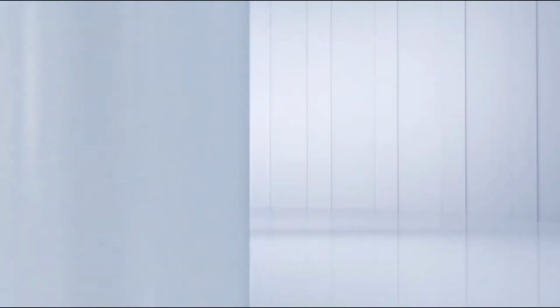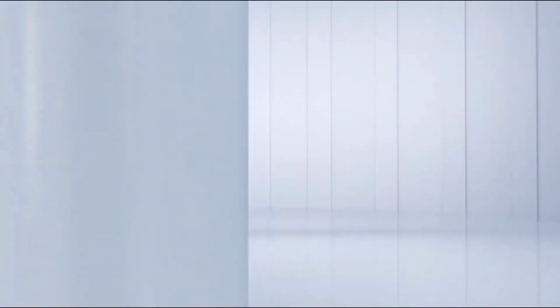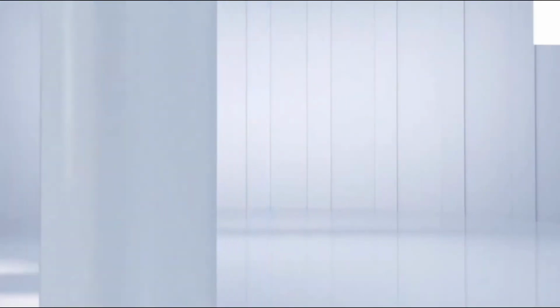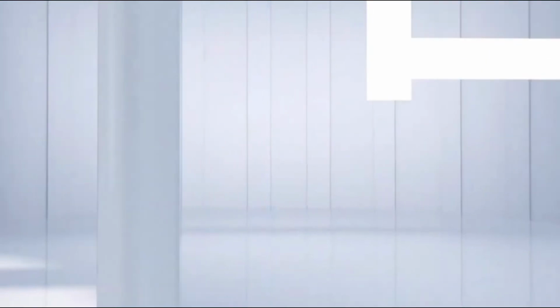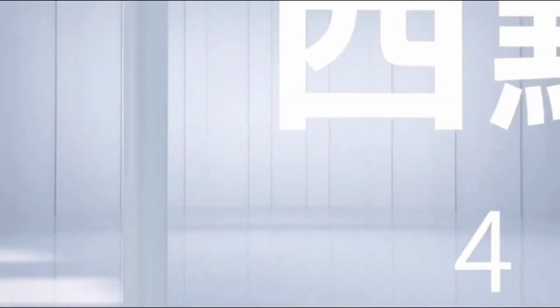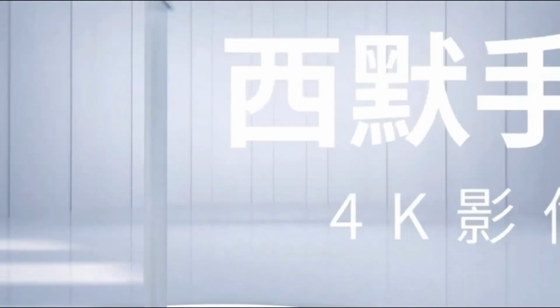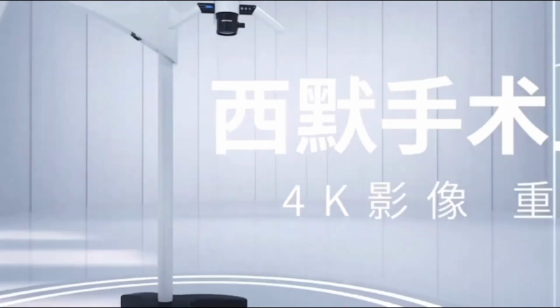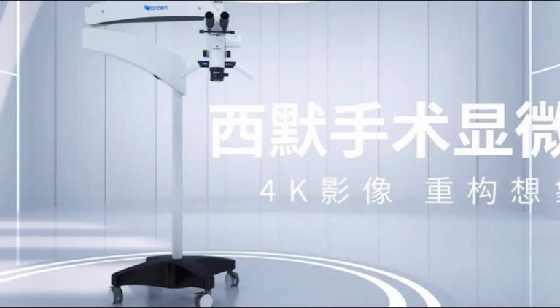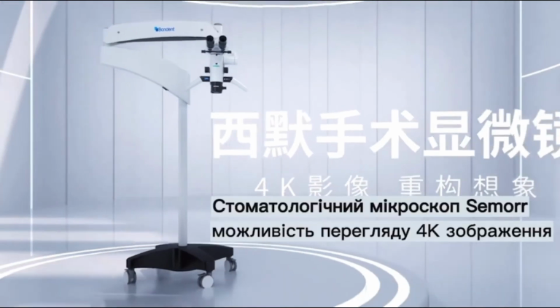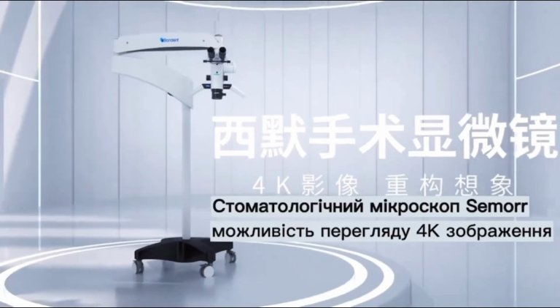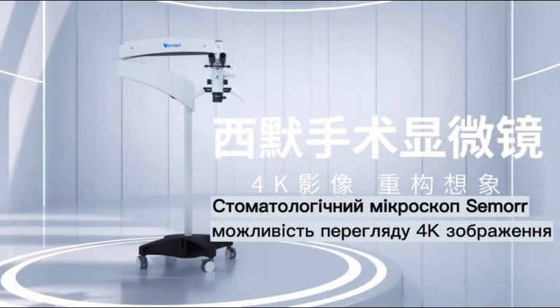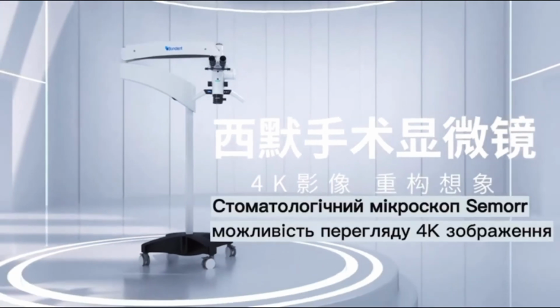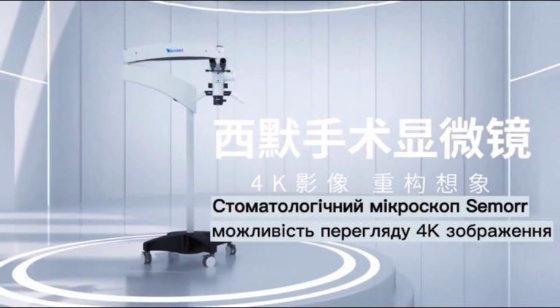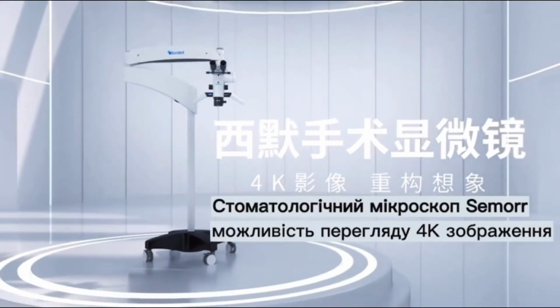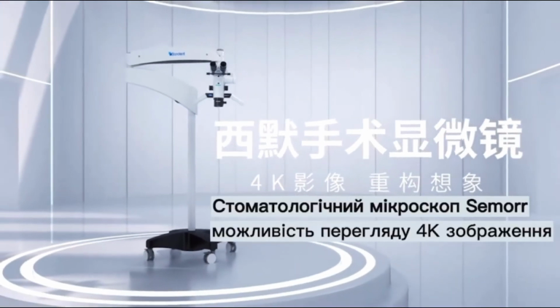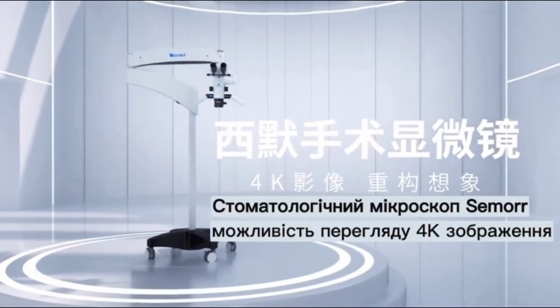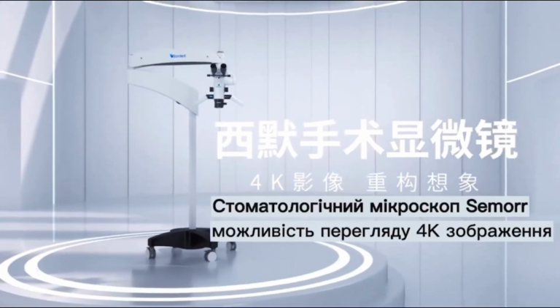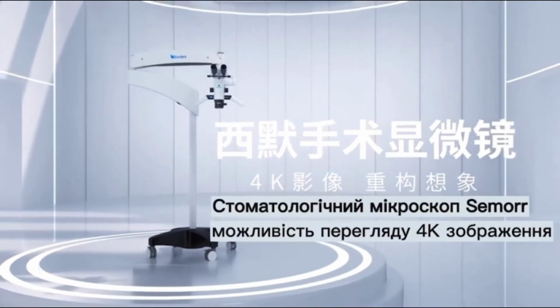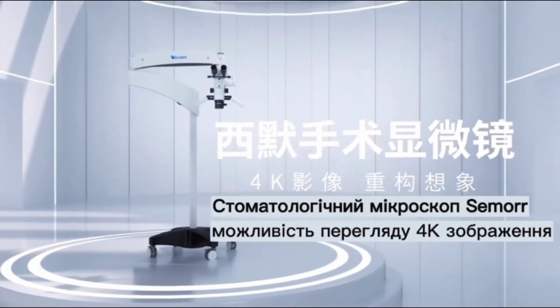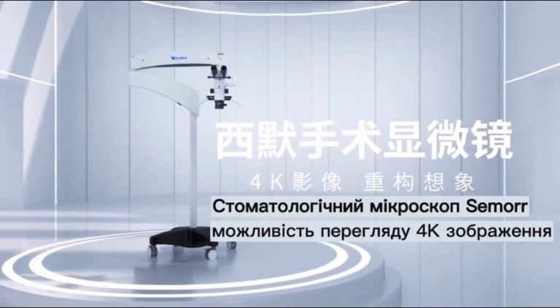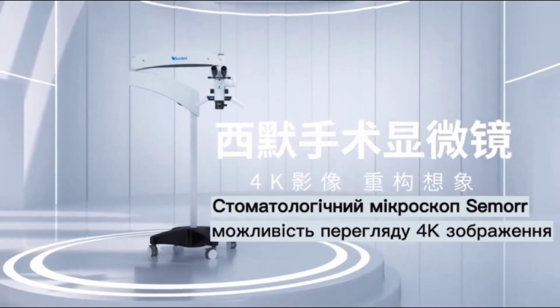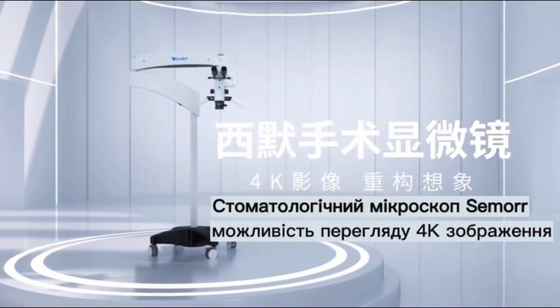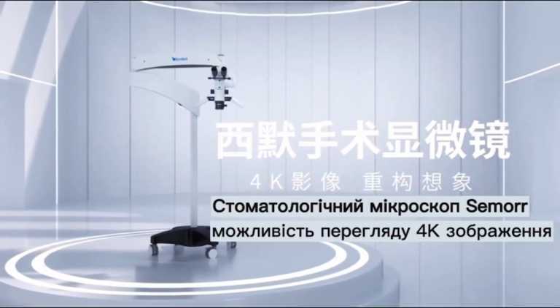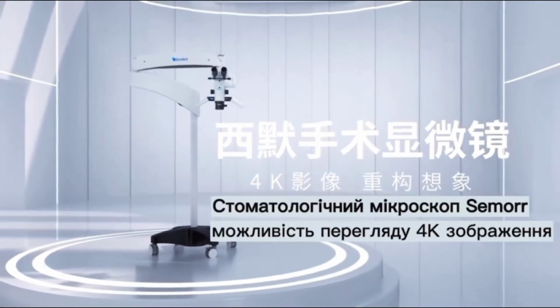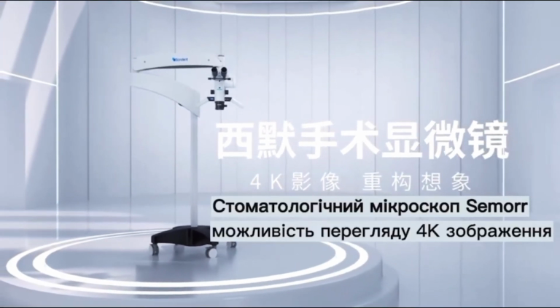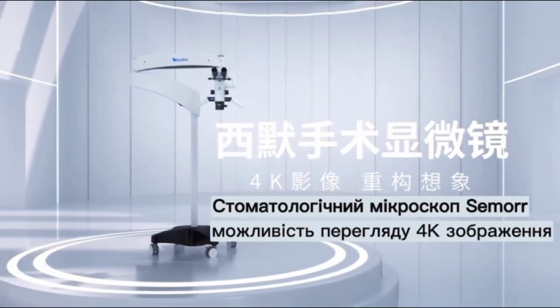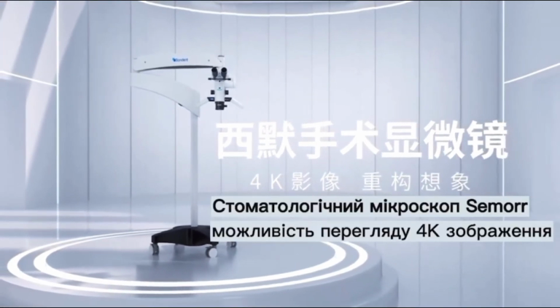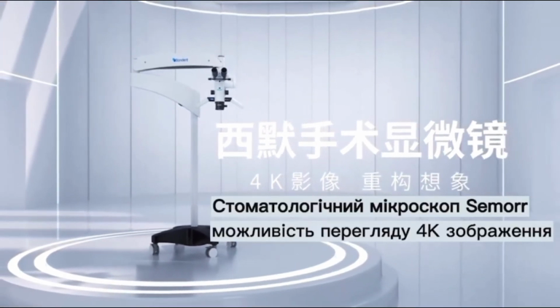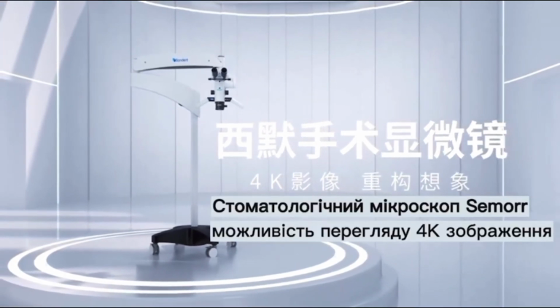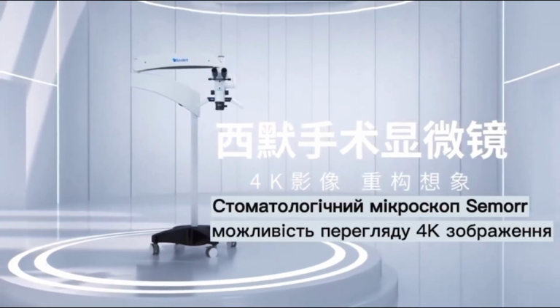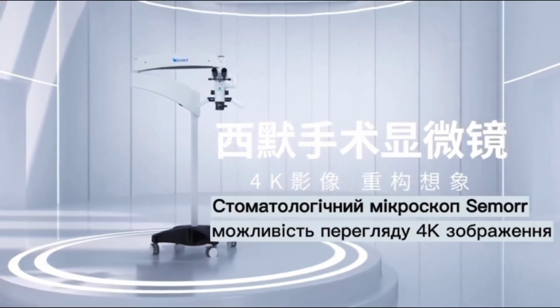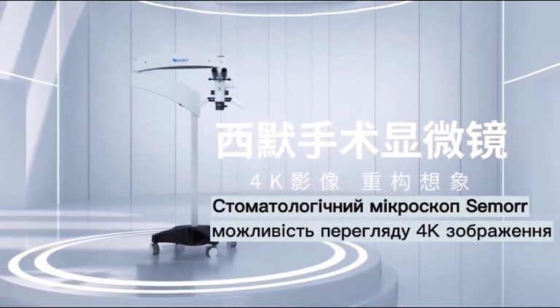SEMORE DENTAL MICROSCOPE. 4K images — rethink possibility.